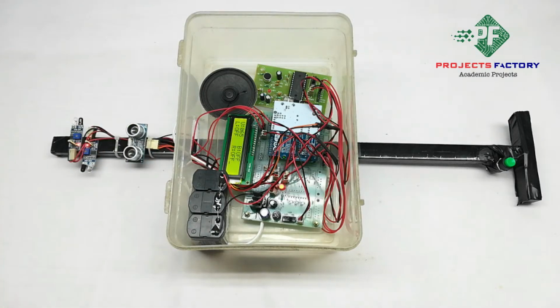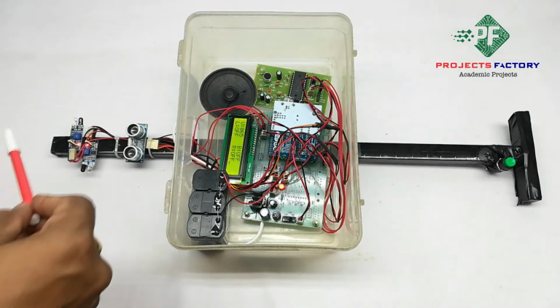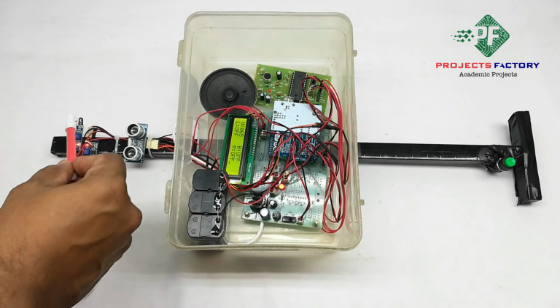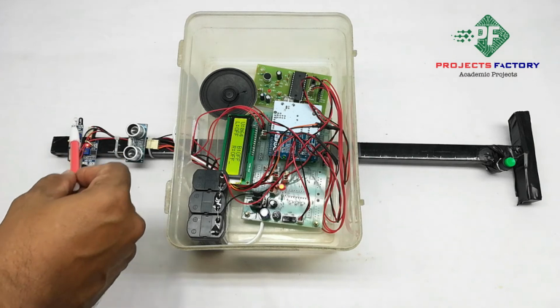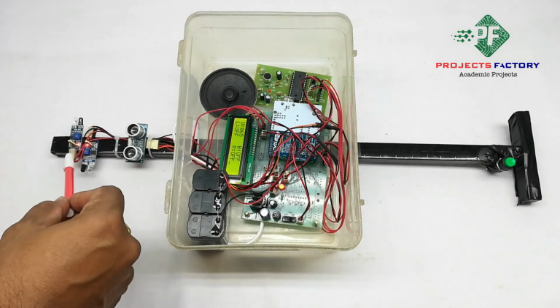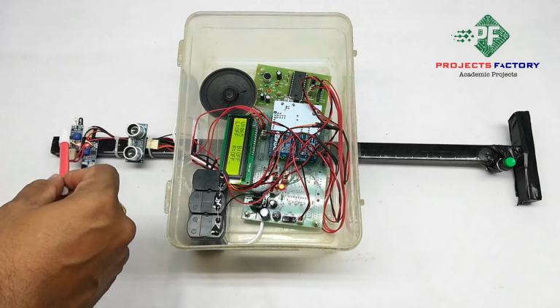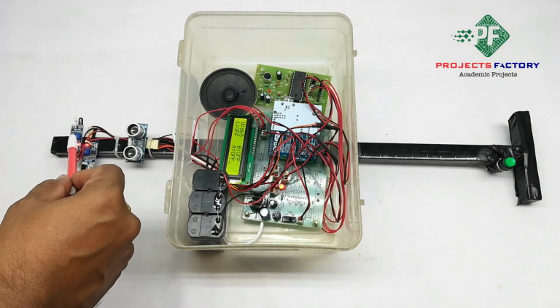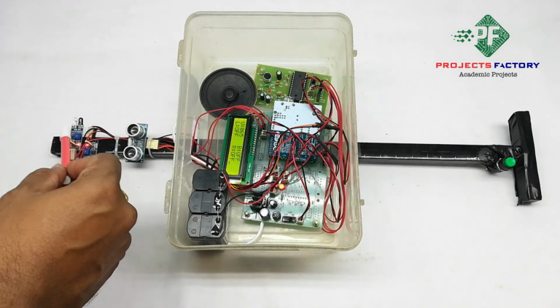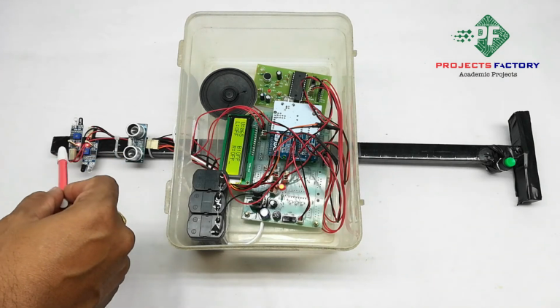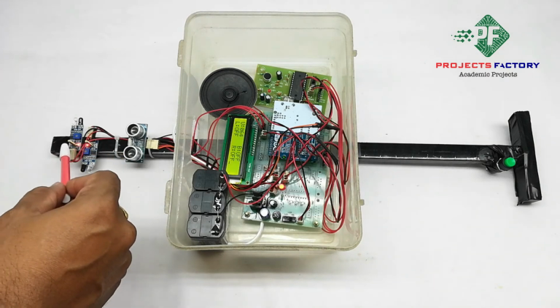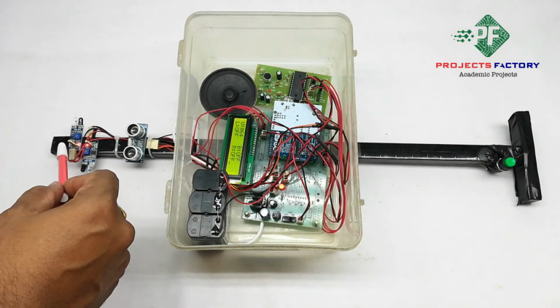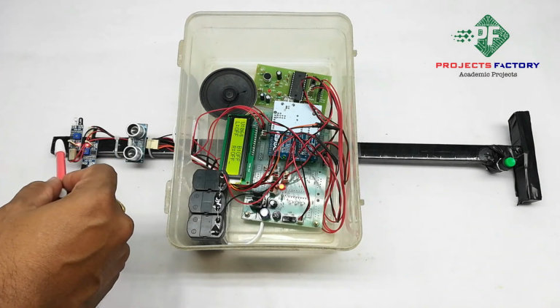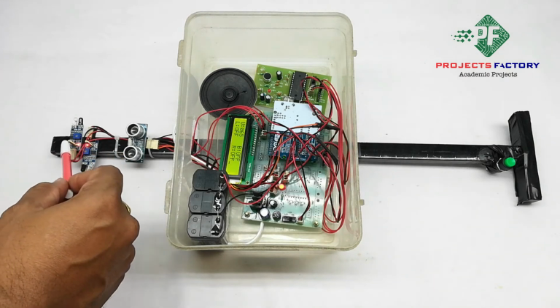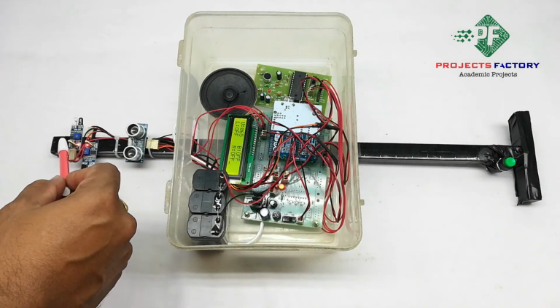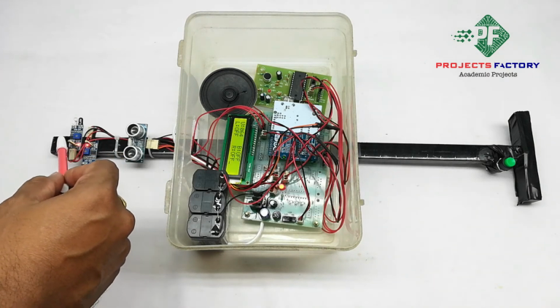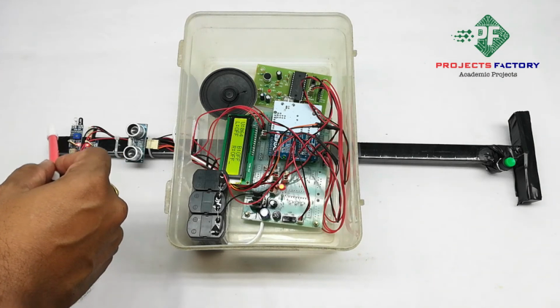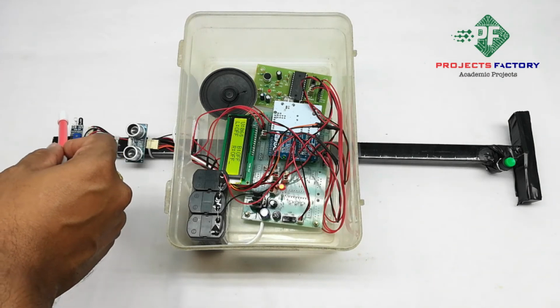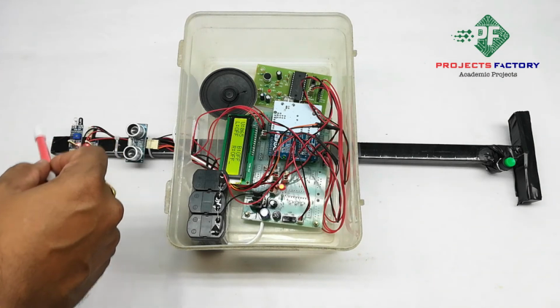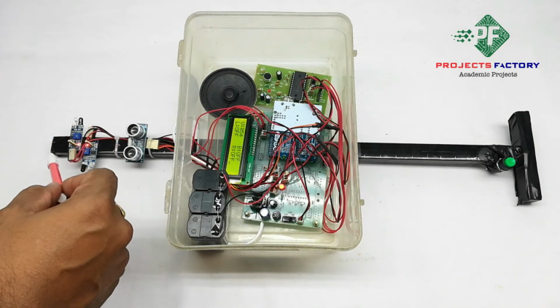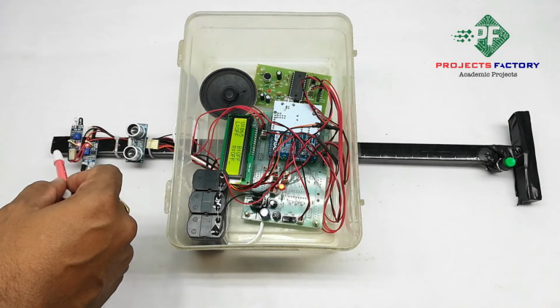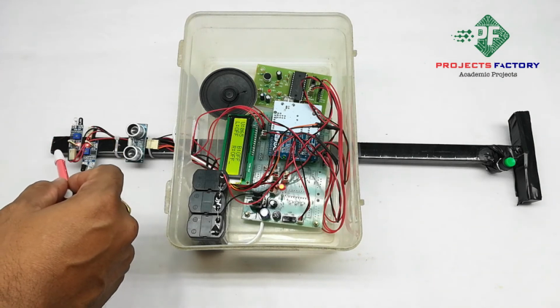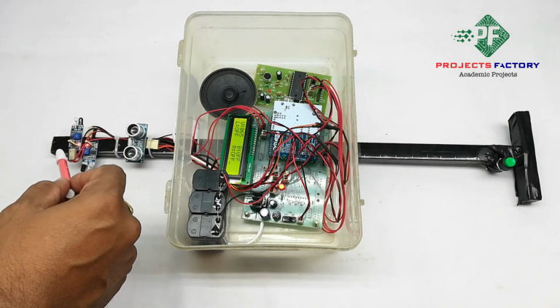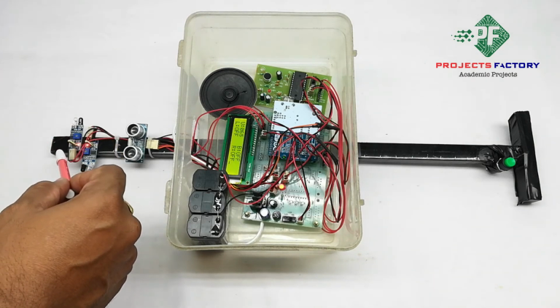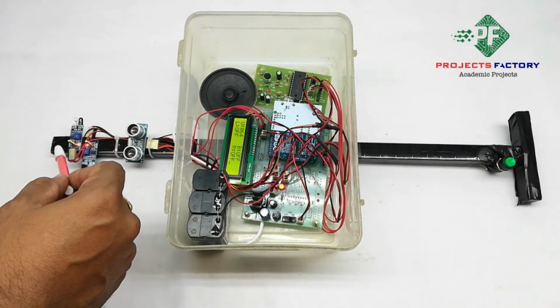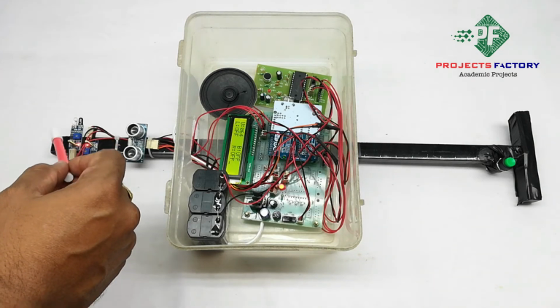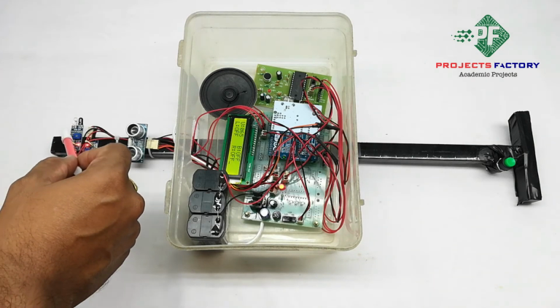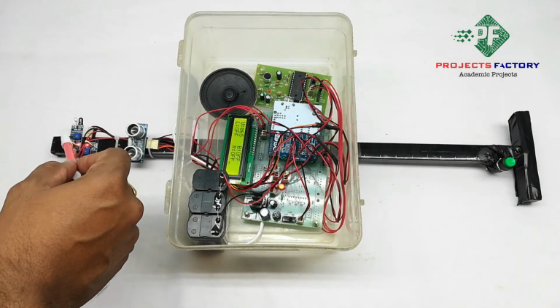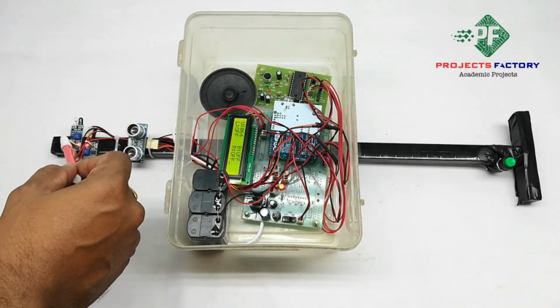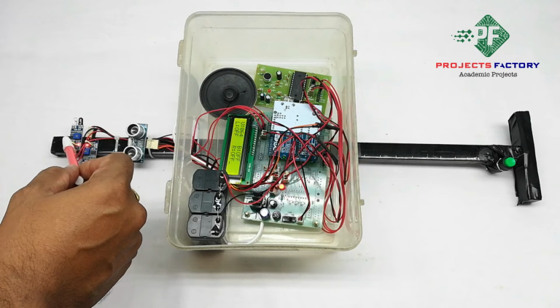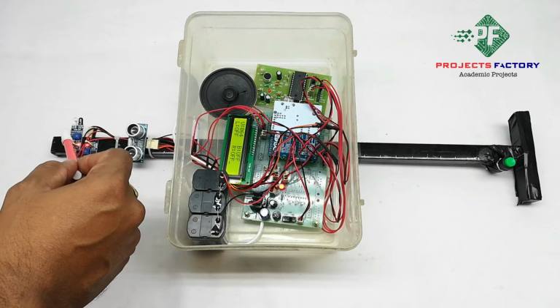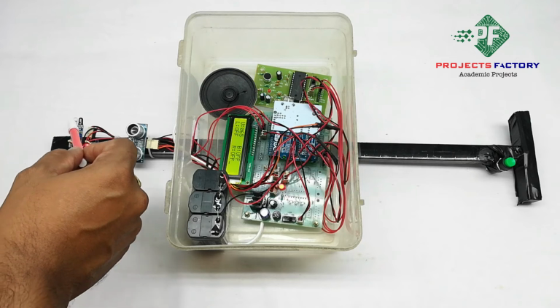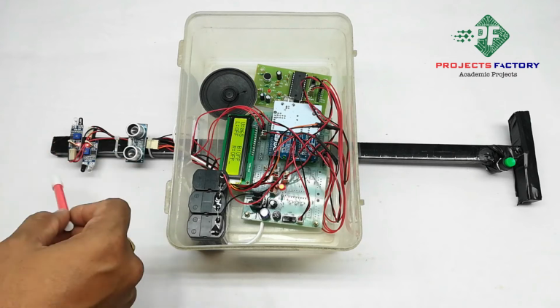Two IR sensors are placed at both sides of the blind stick. These can detect objects on the left and right sides, and a voice alert will play when an object is detected.